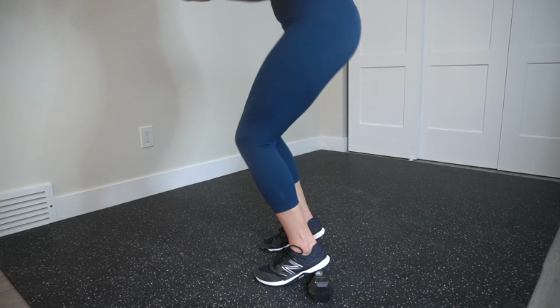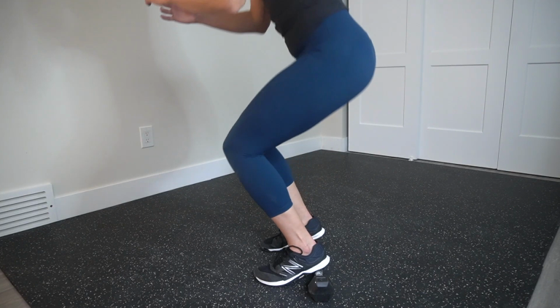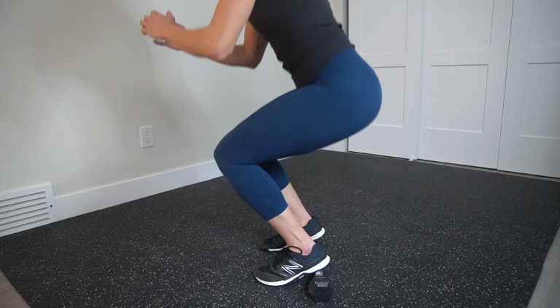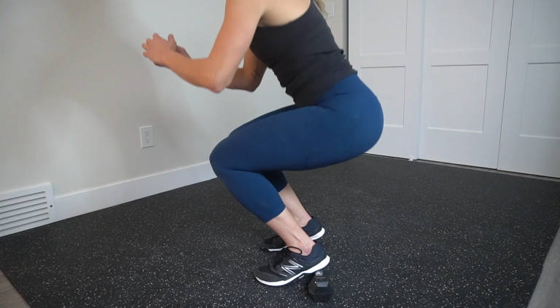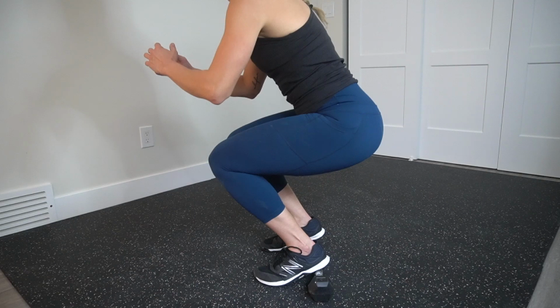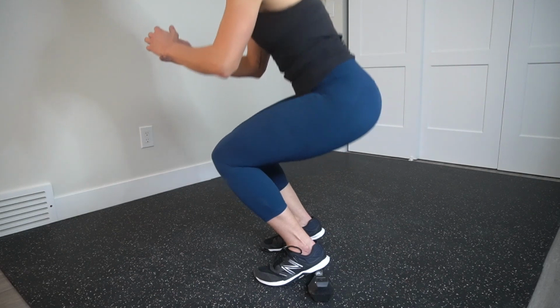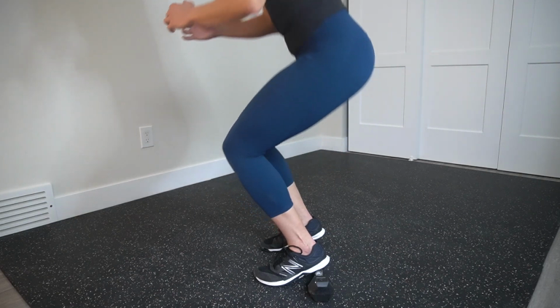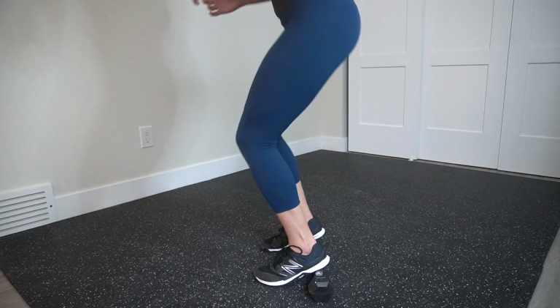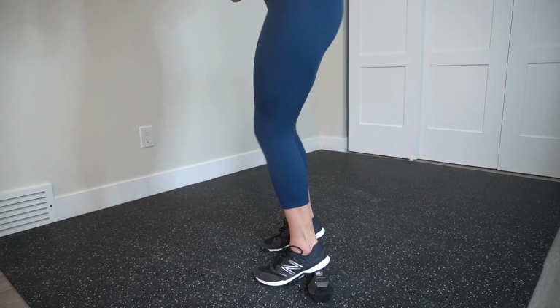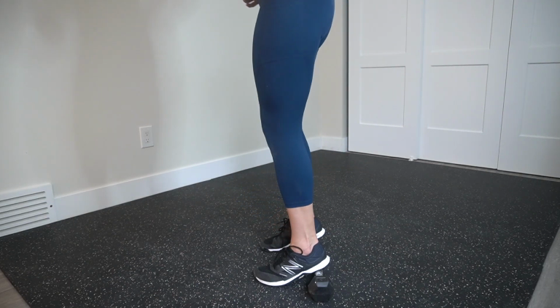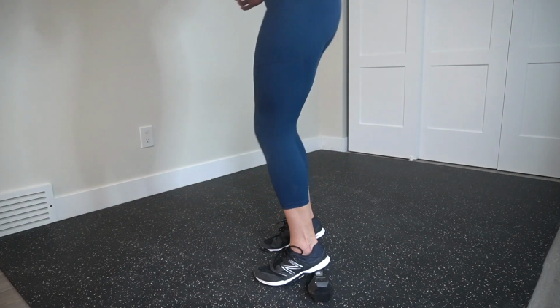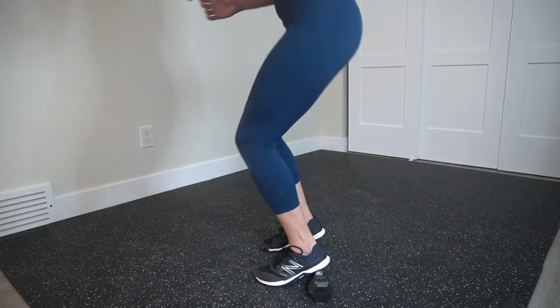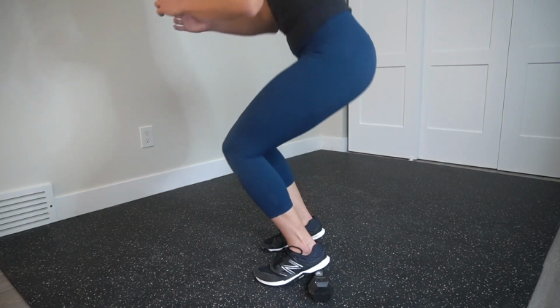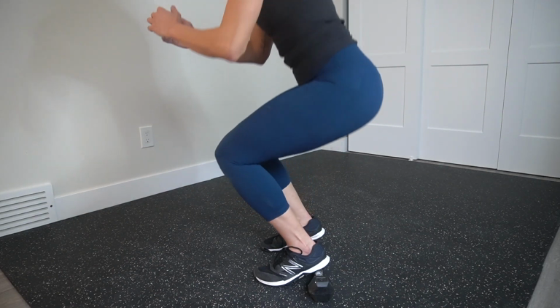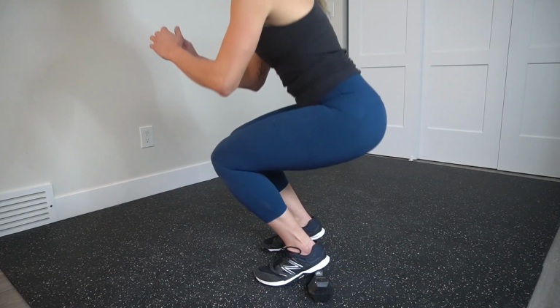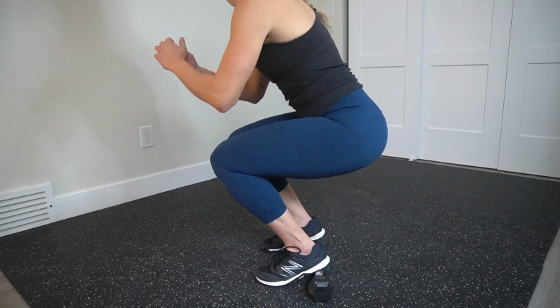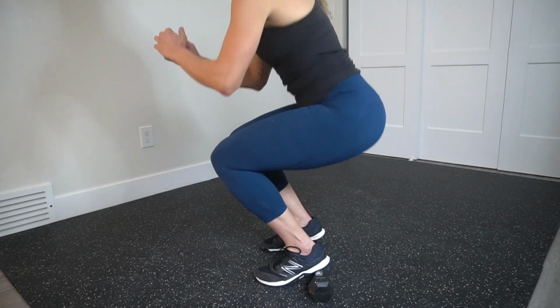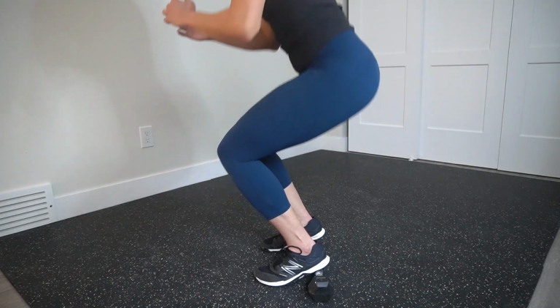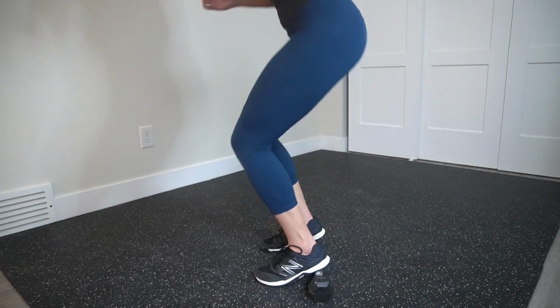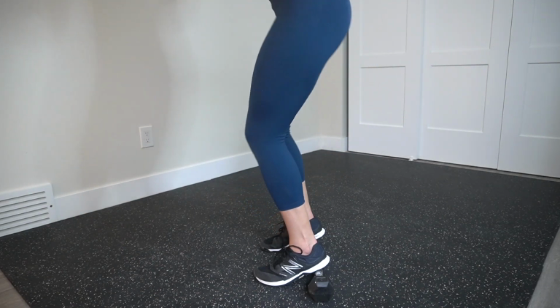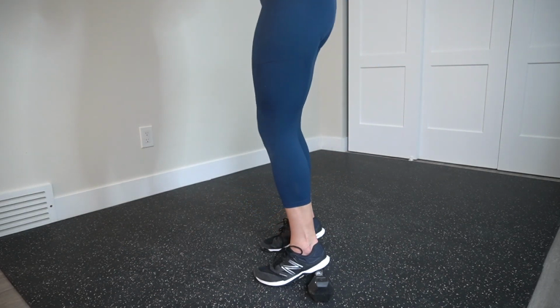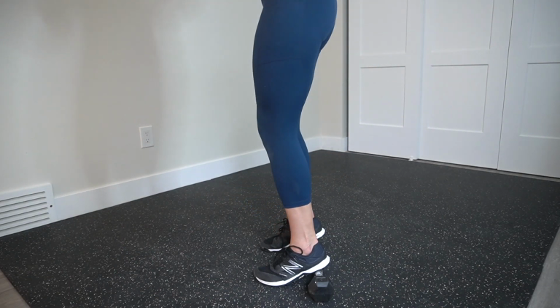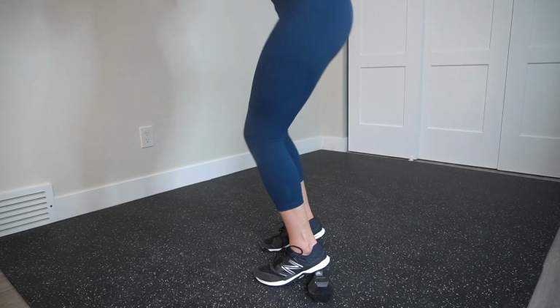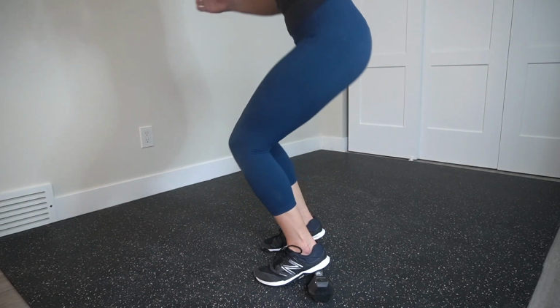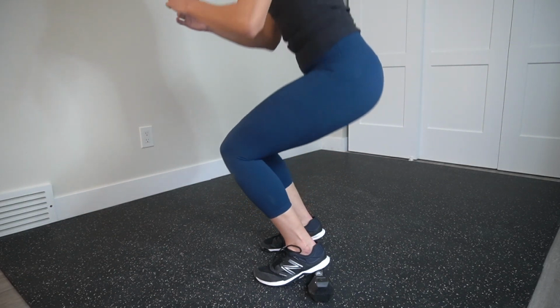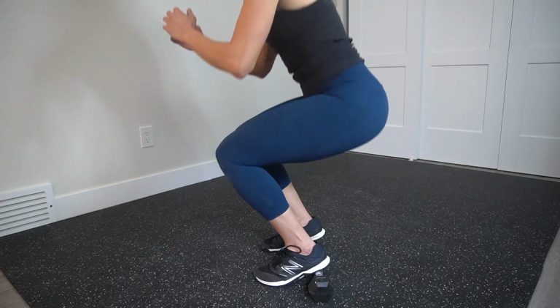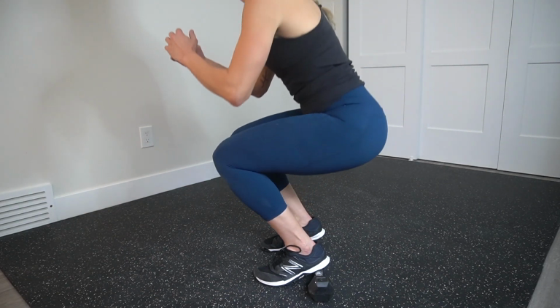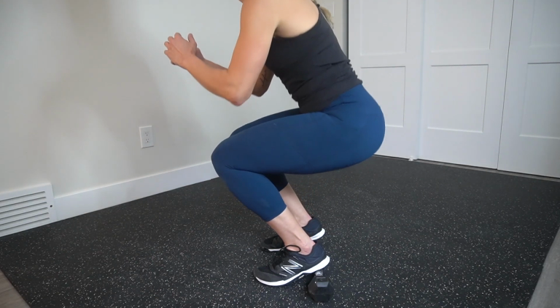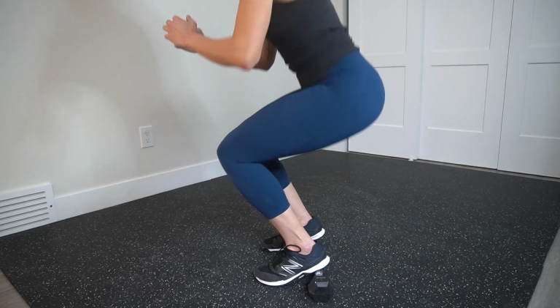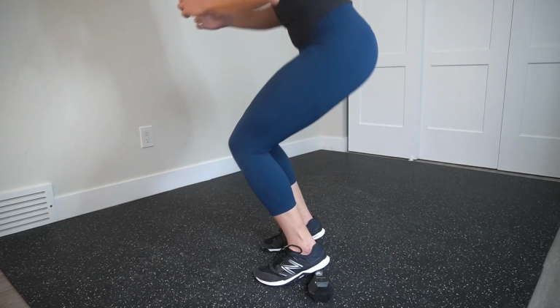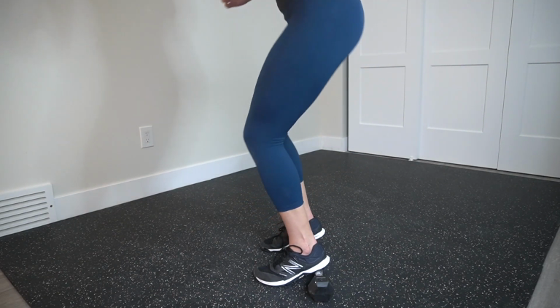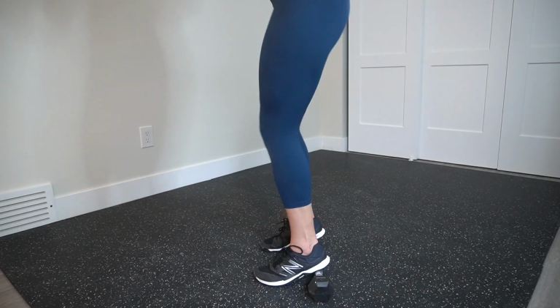Here's a view from the side. This will place you in a little bit of a more narrow stance.